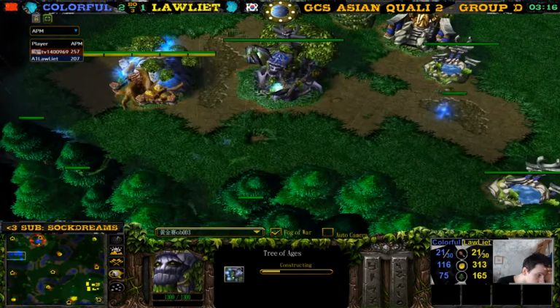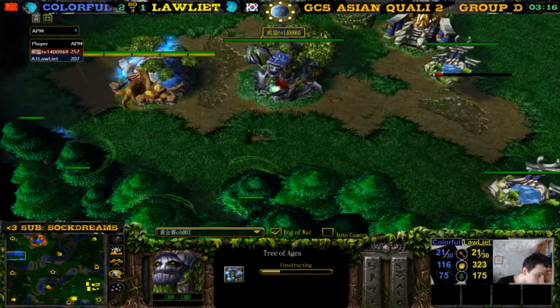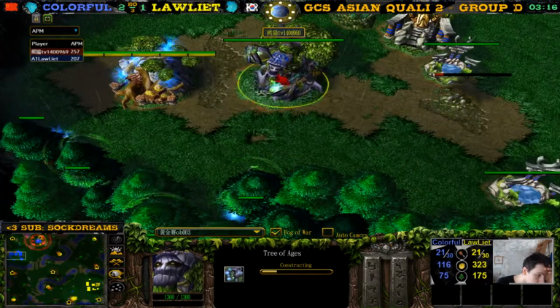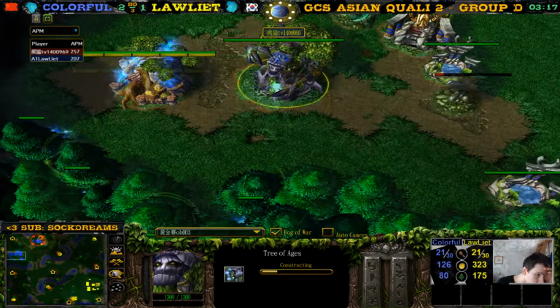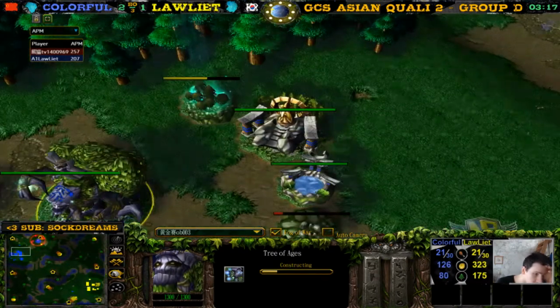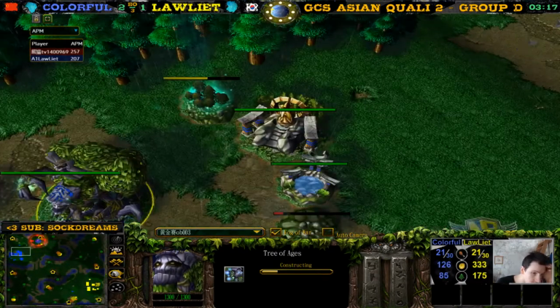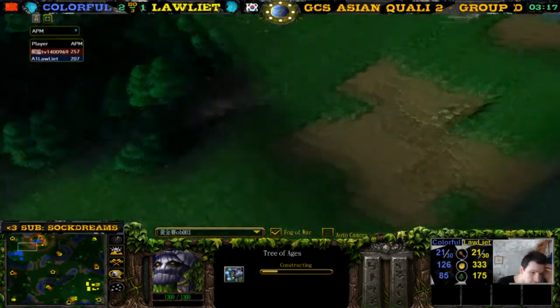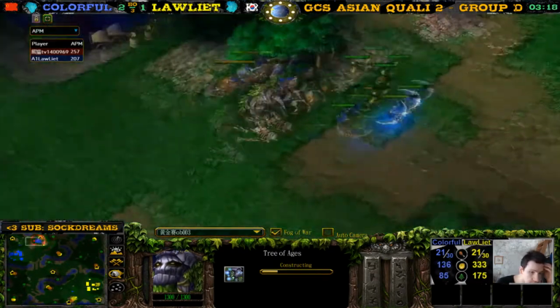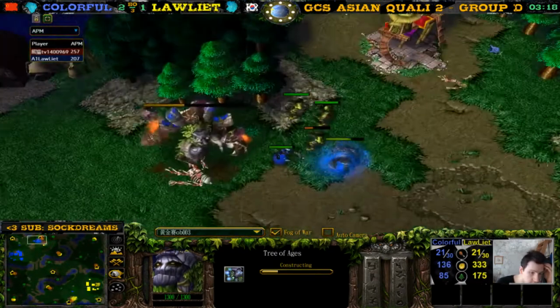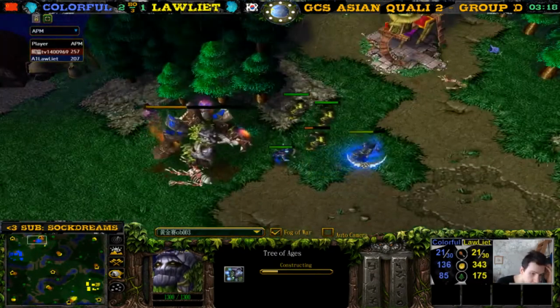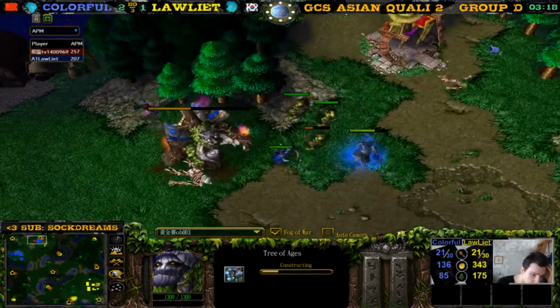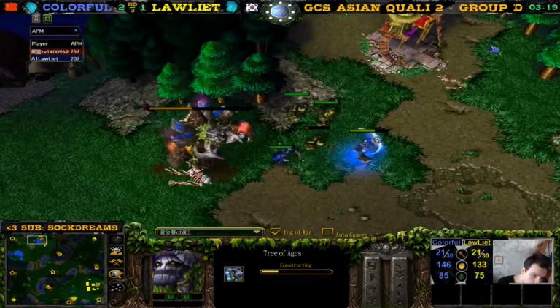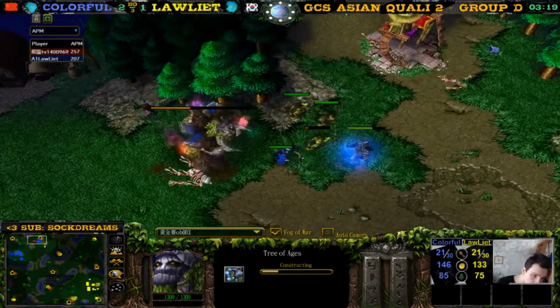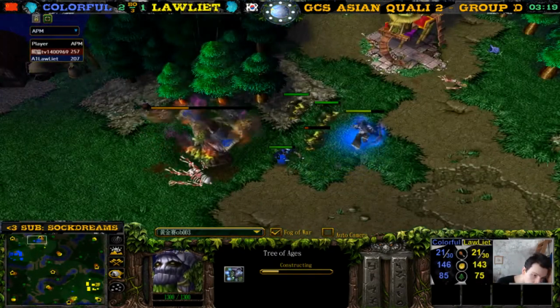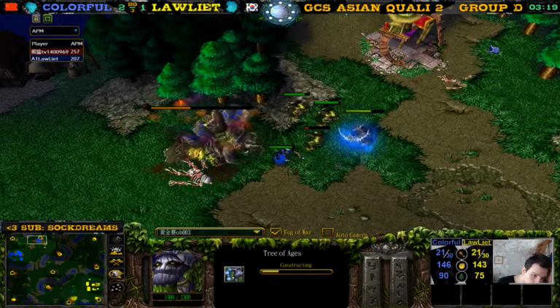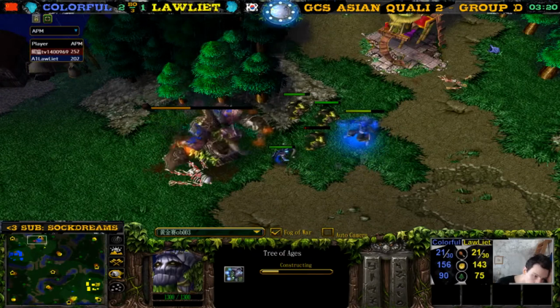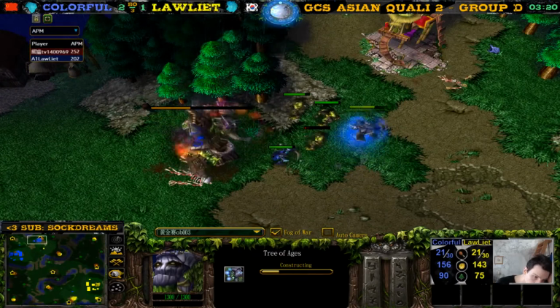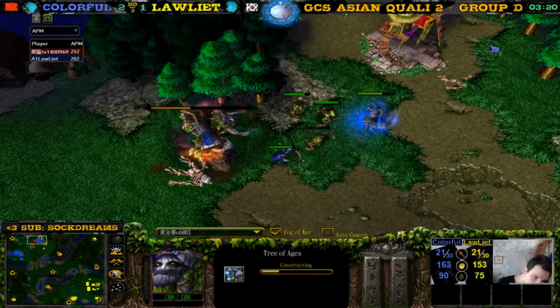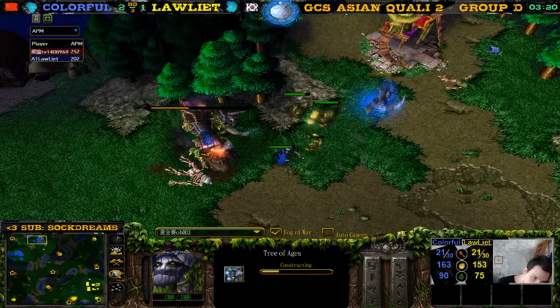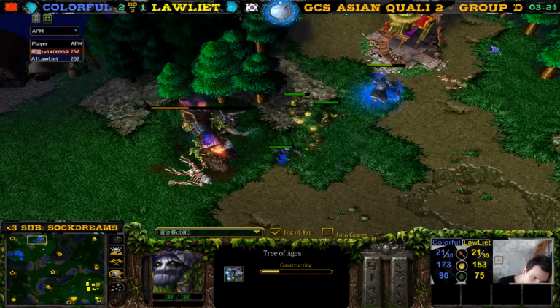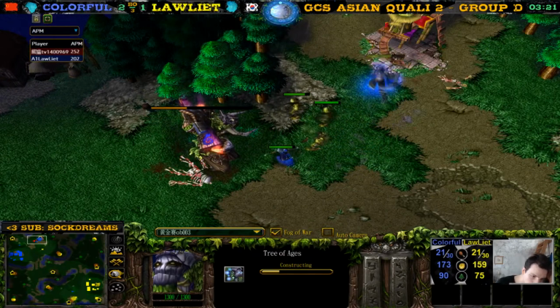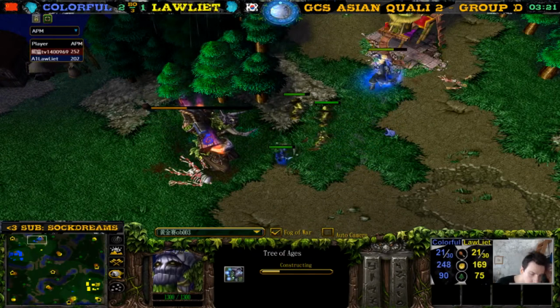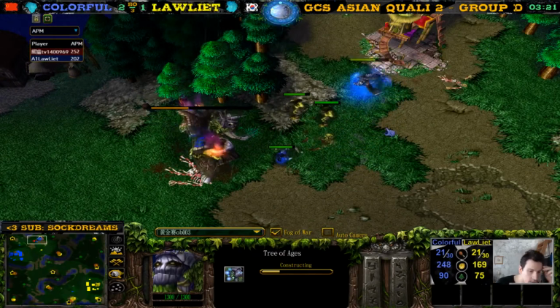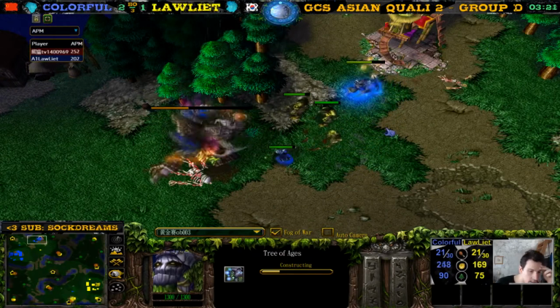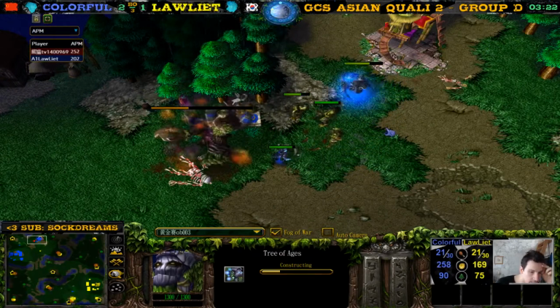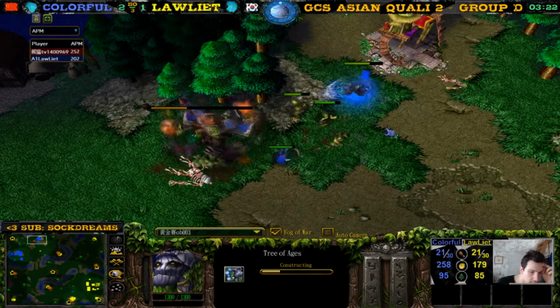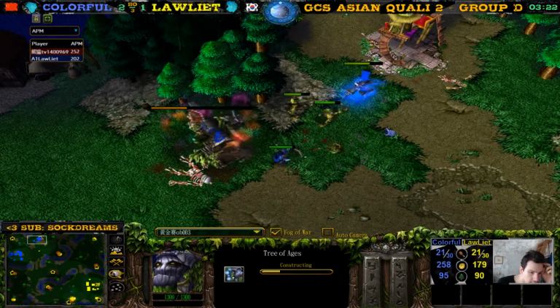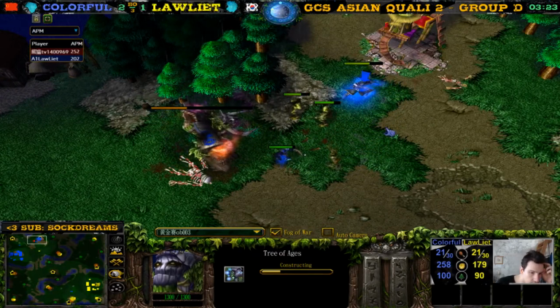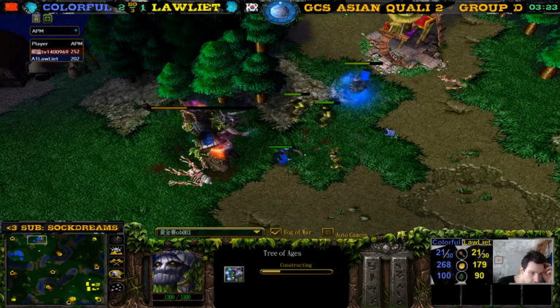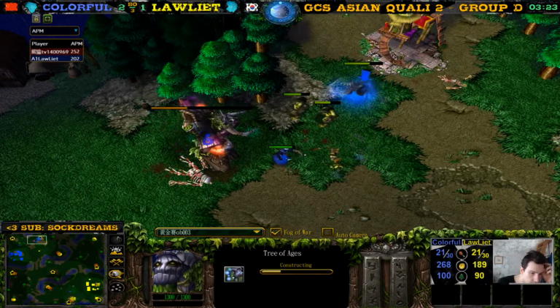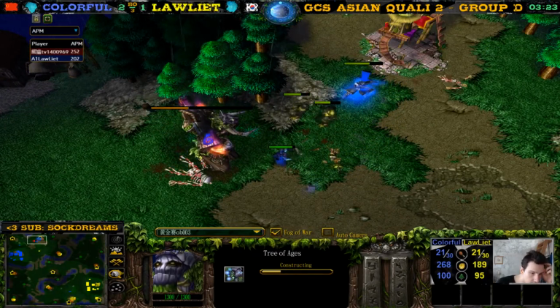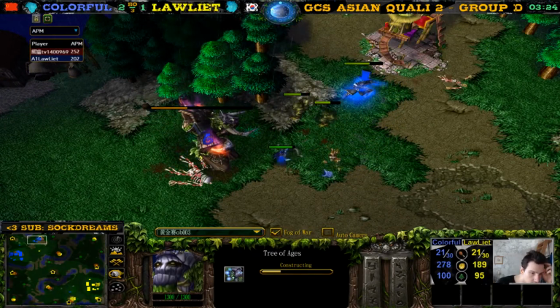Attack, attack — if you look at the splice: 21 against 21, about equal amount of gold.